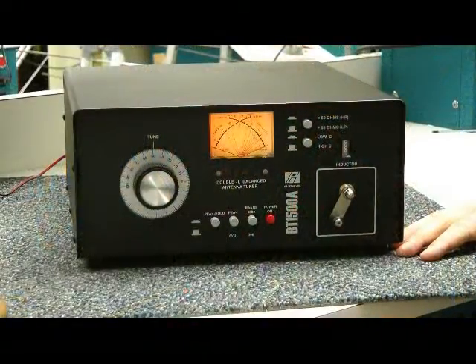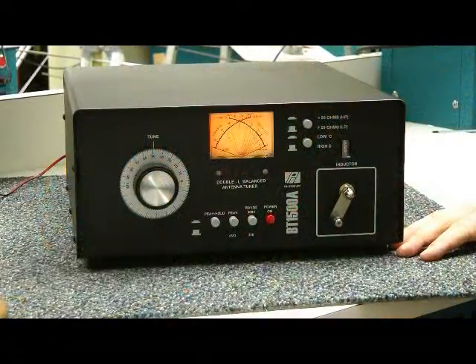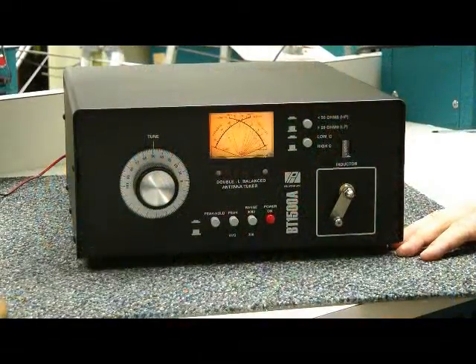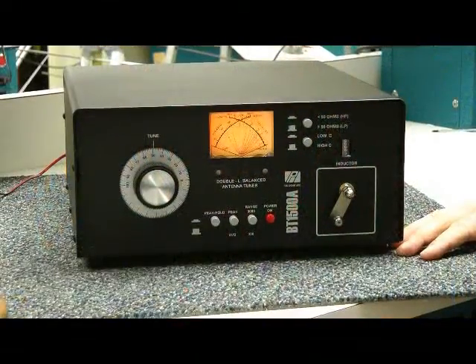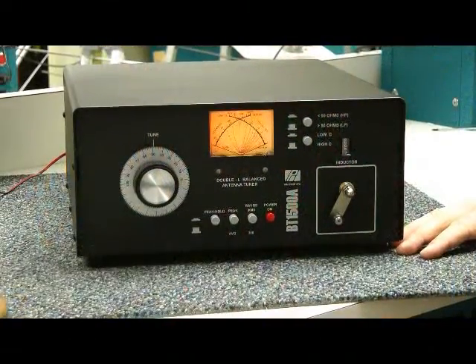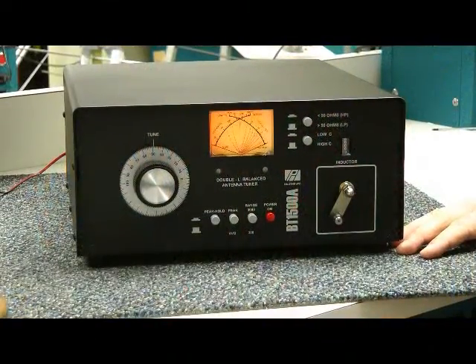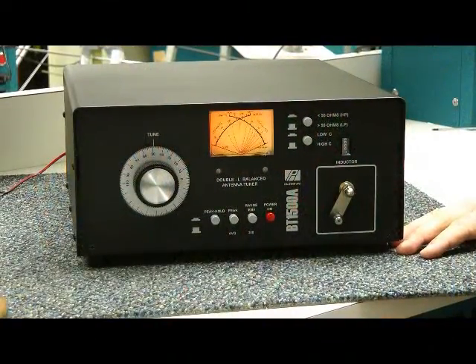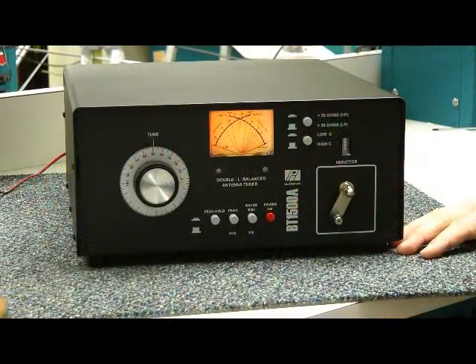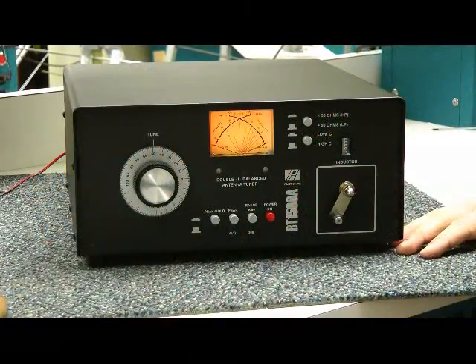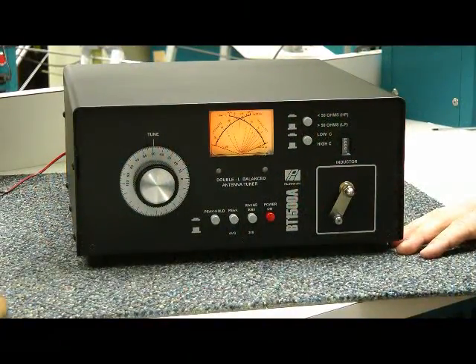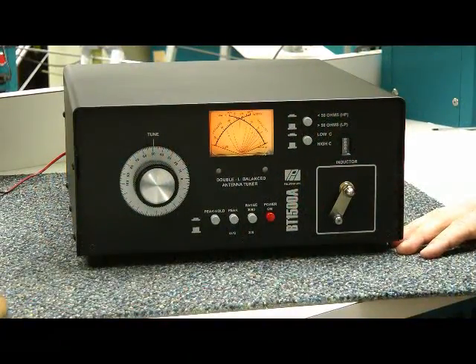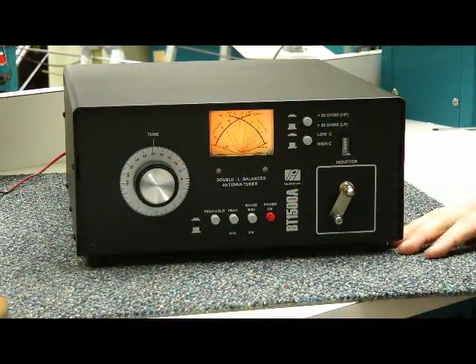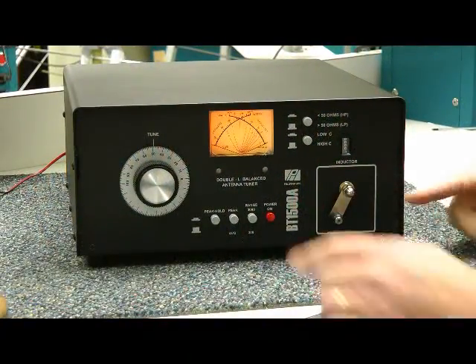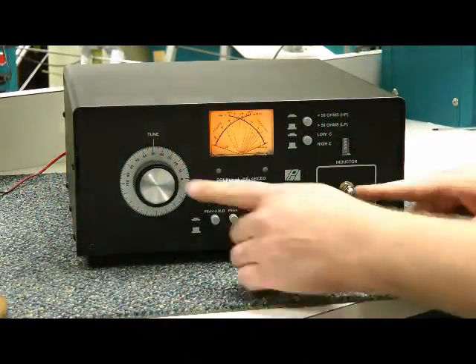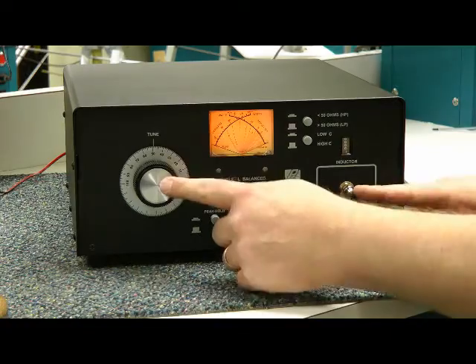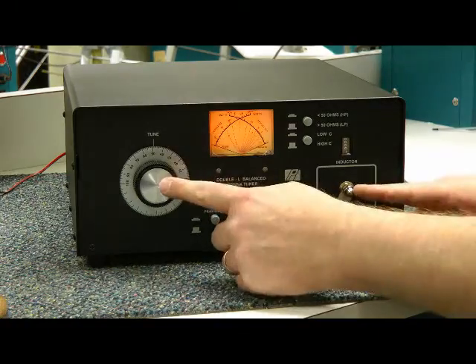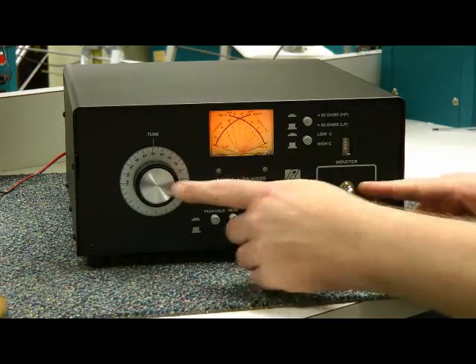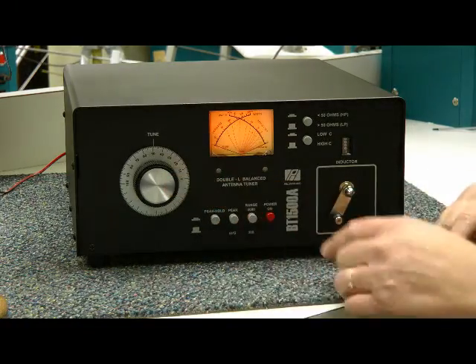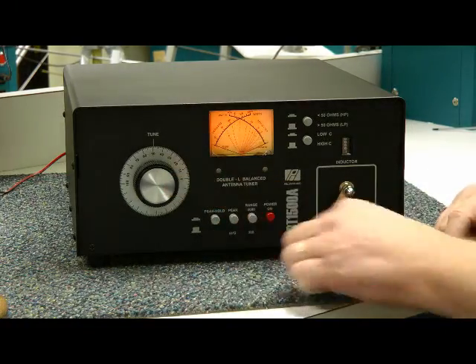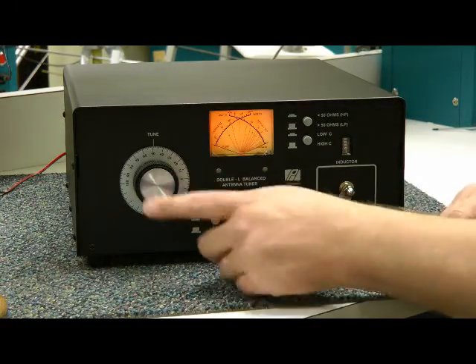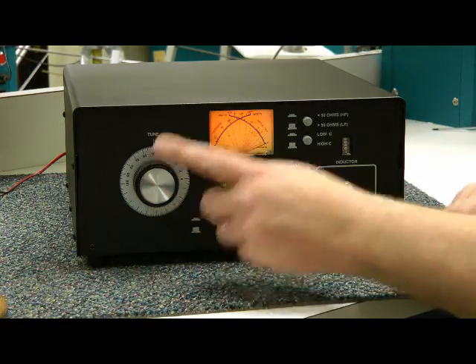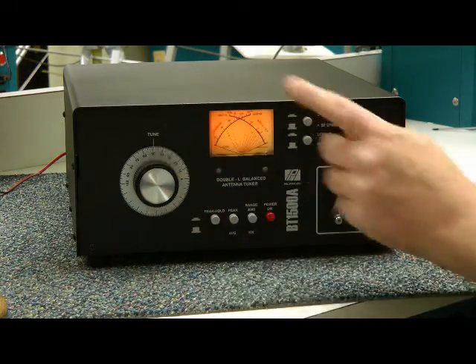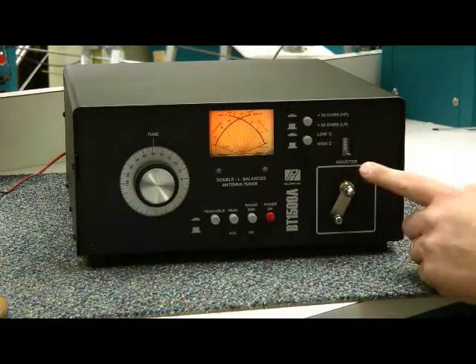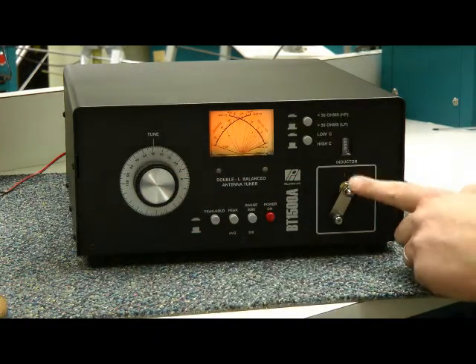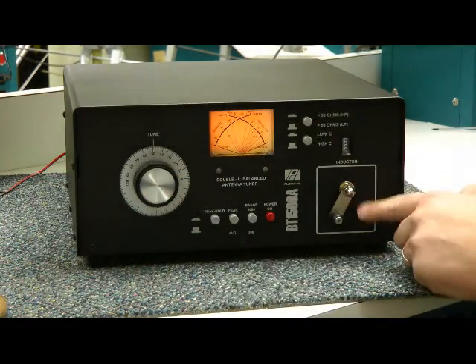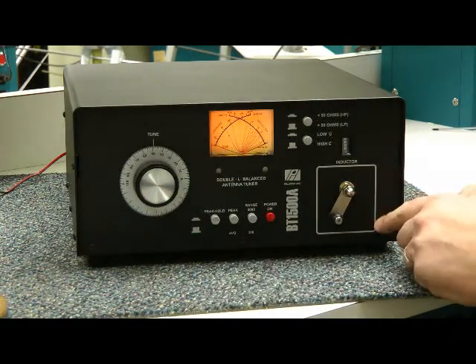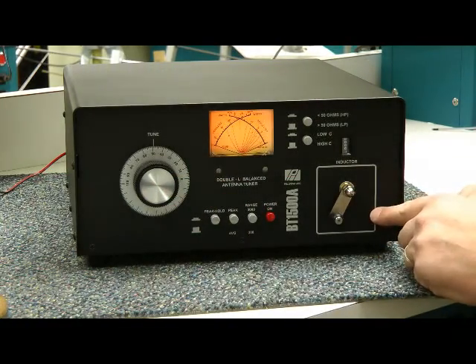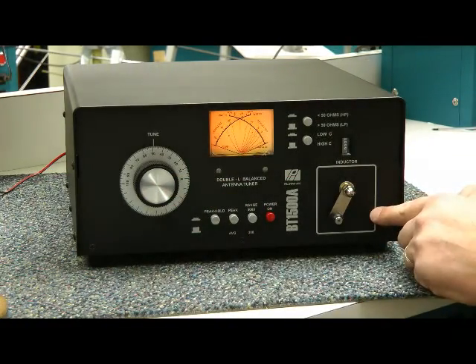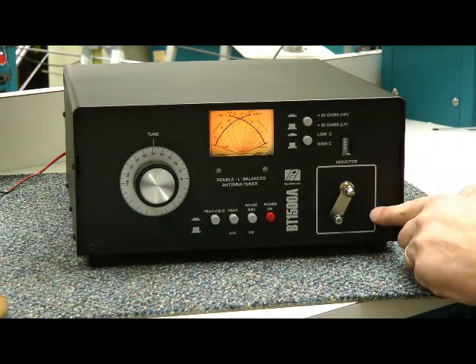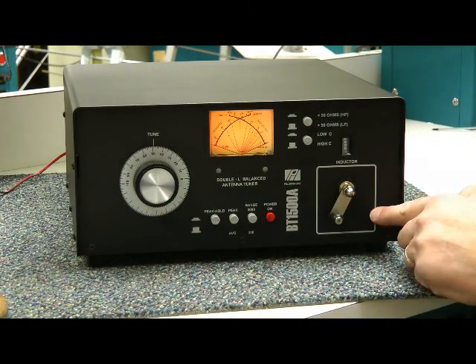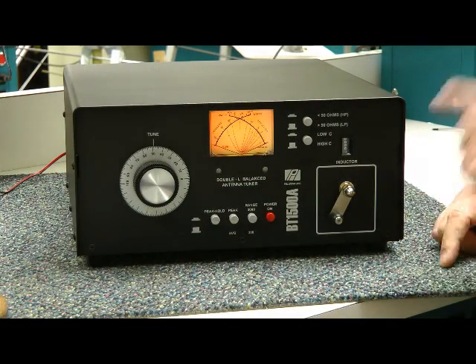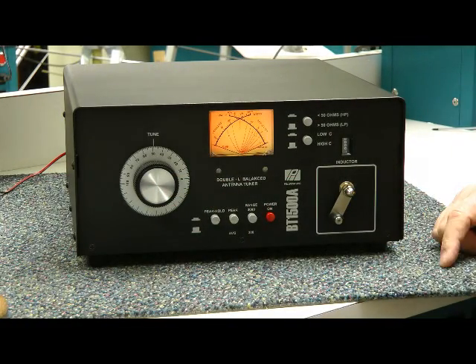Now this is a double L tuner. Two controls: the capacitor and the roller inductor.